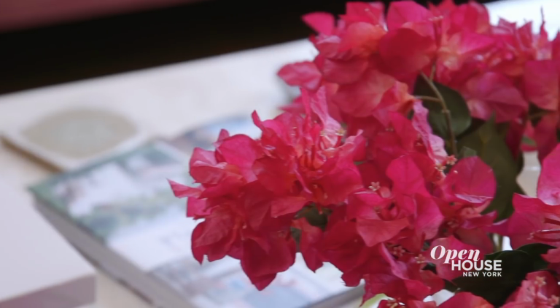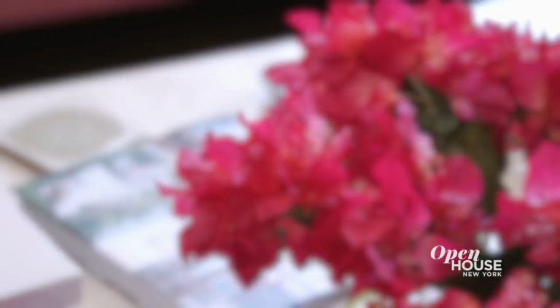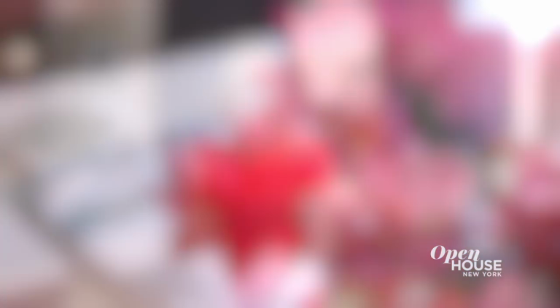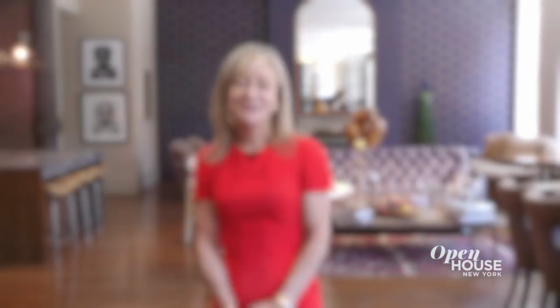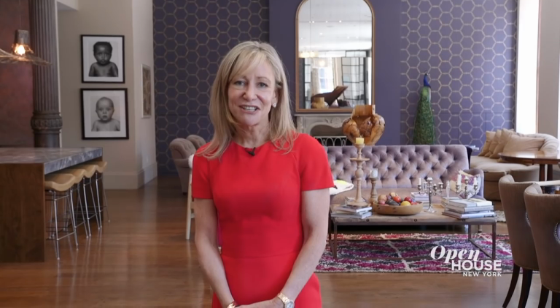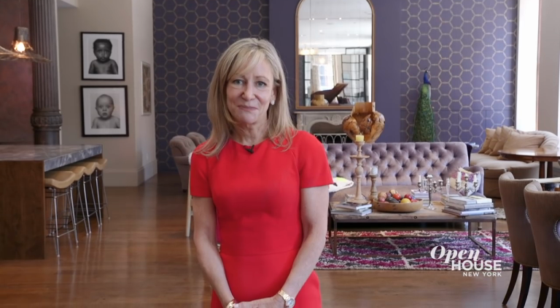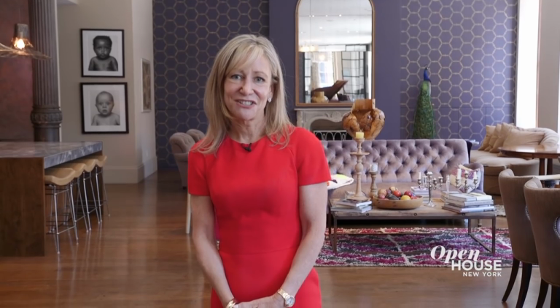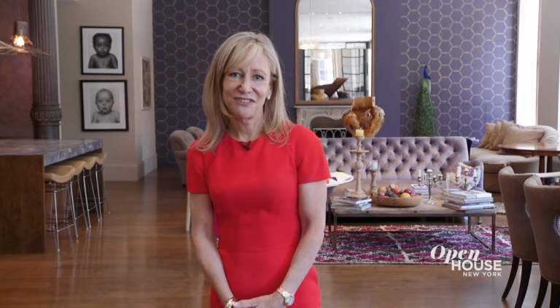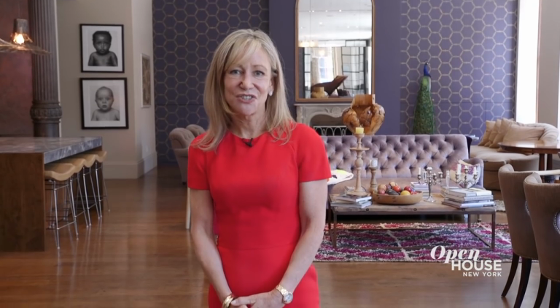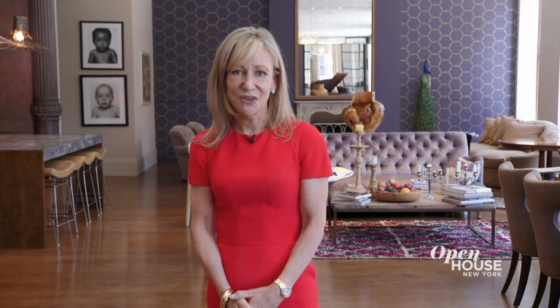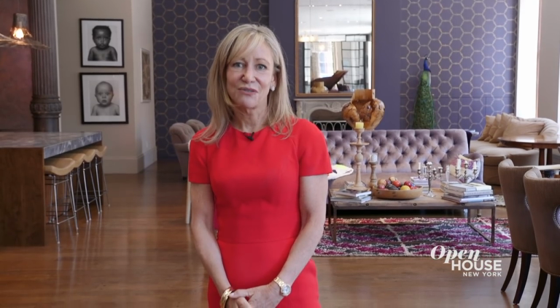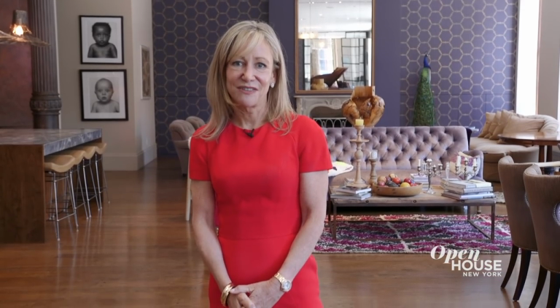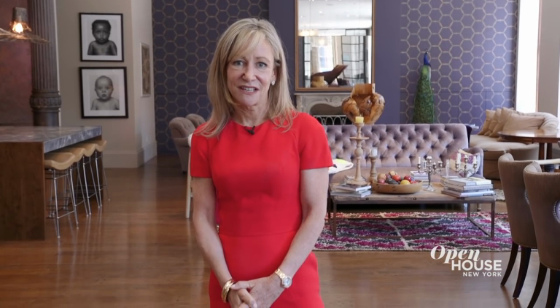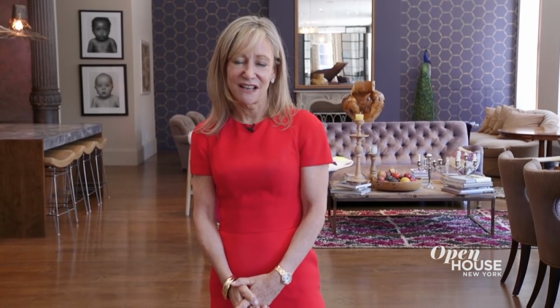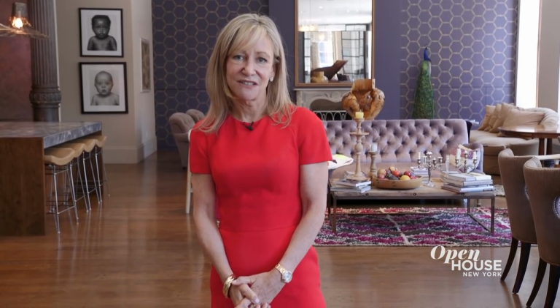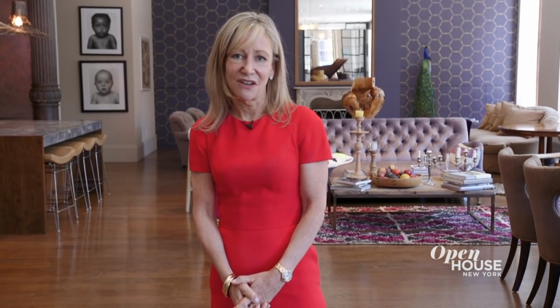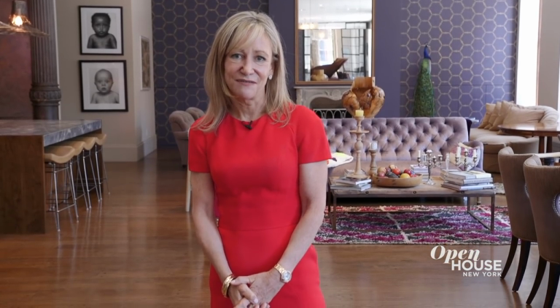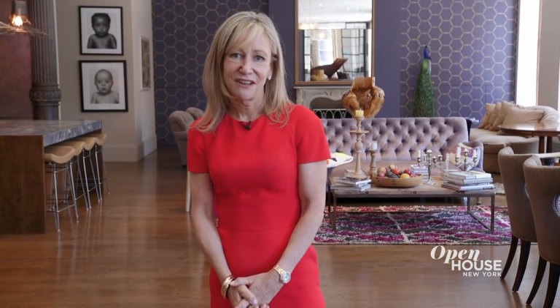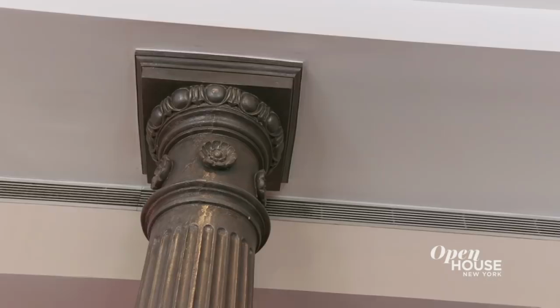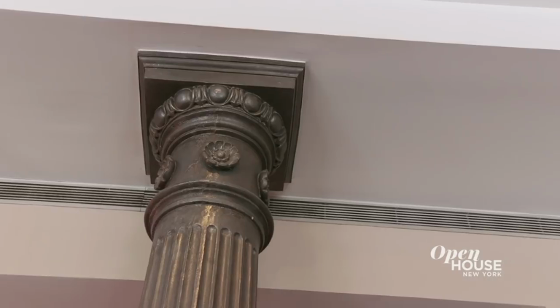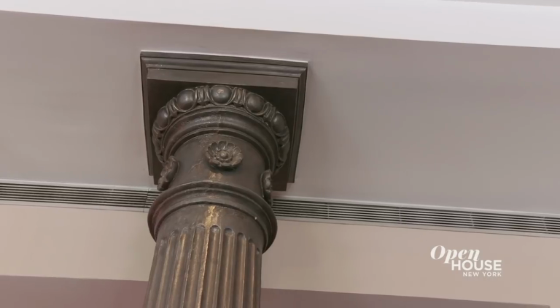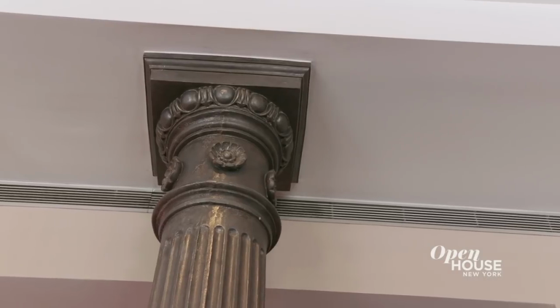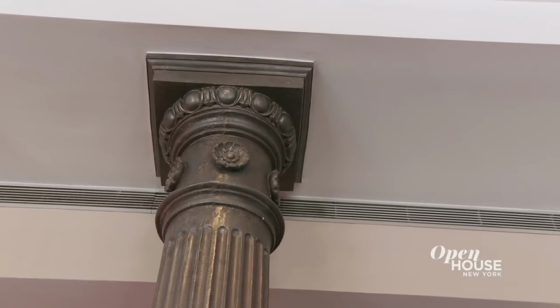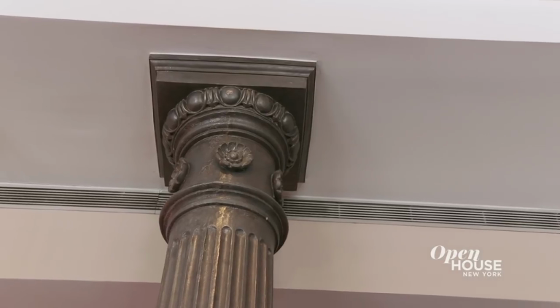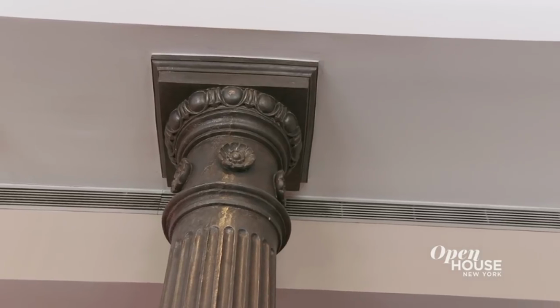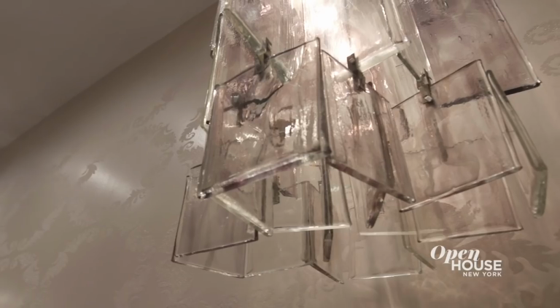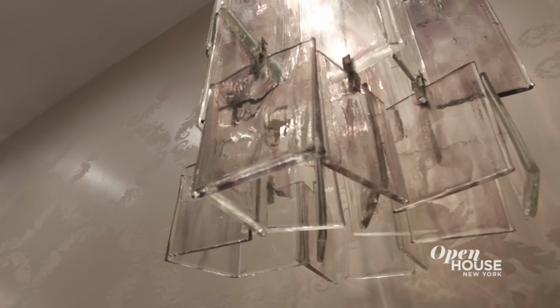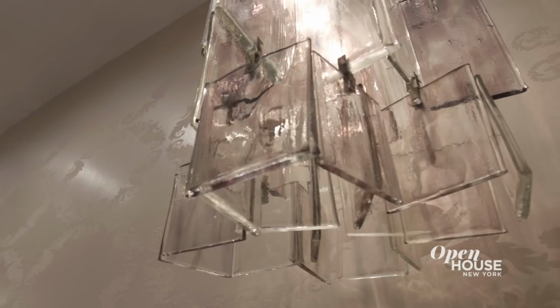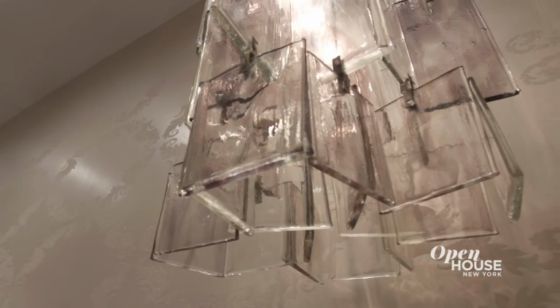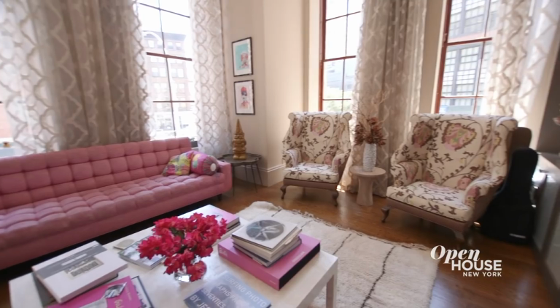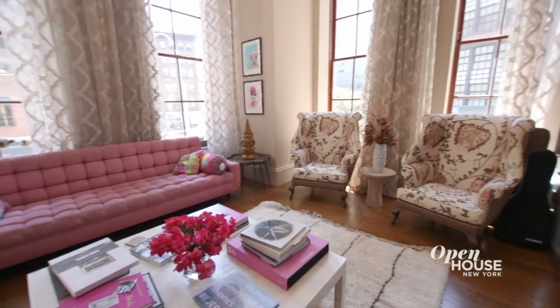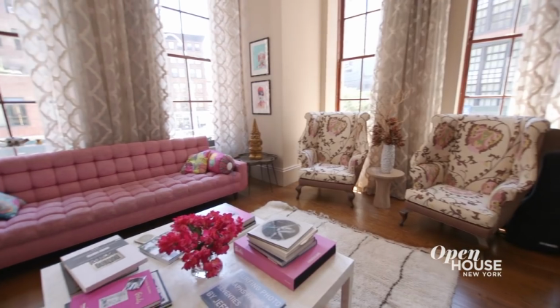It was such a pleasure to show you around this colossal loft filled with style, elegance, and comfort. Thank you for coming.